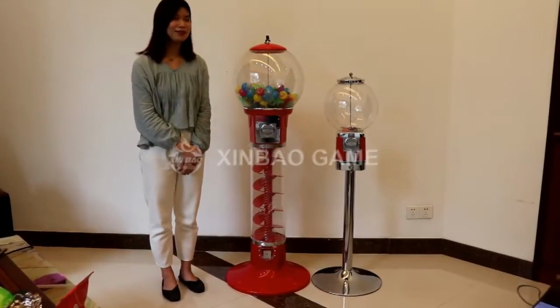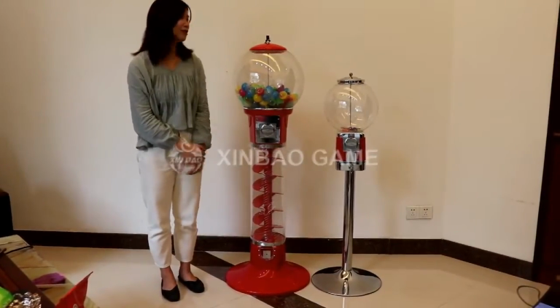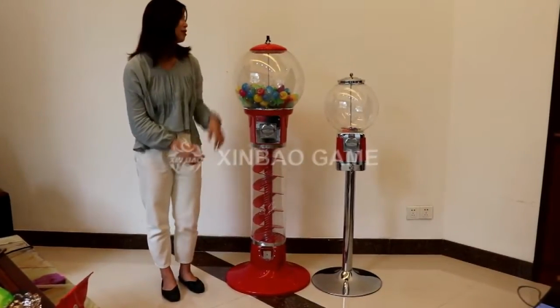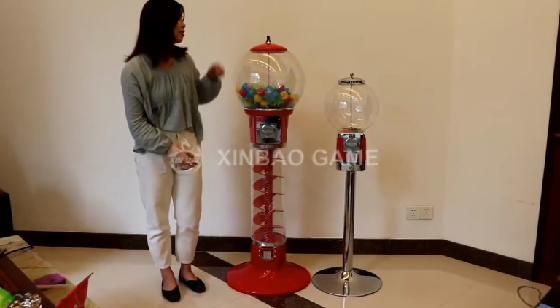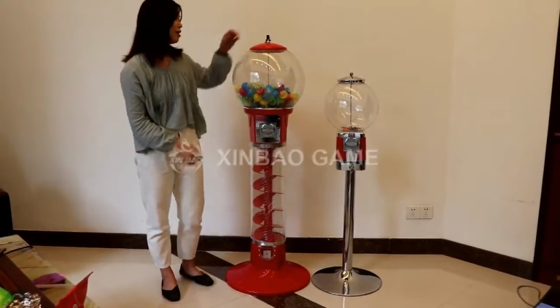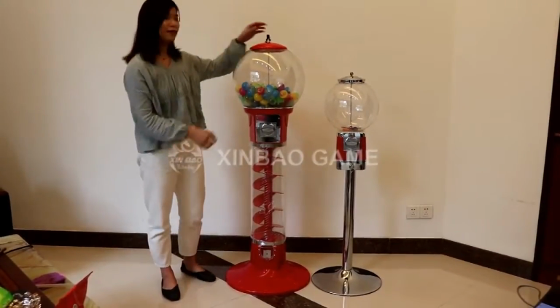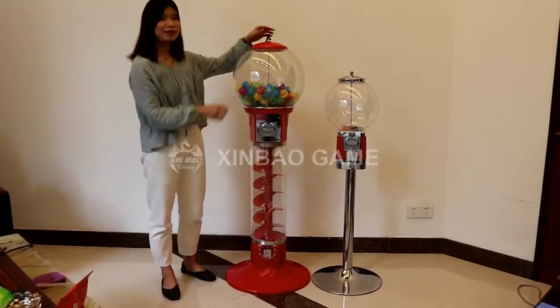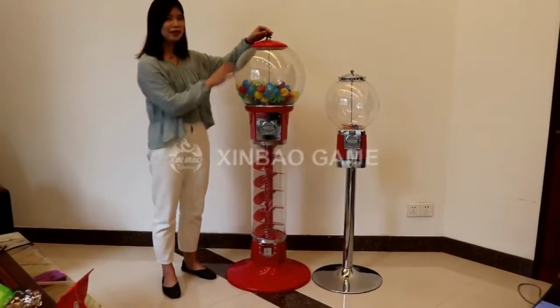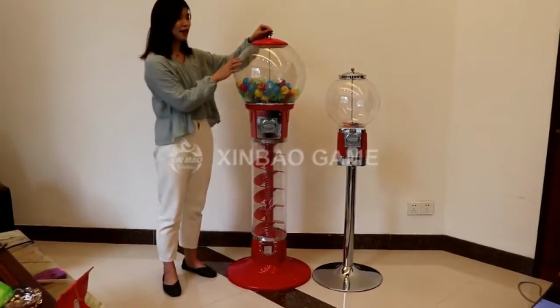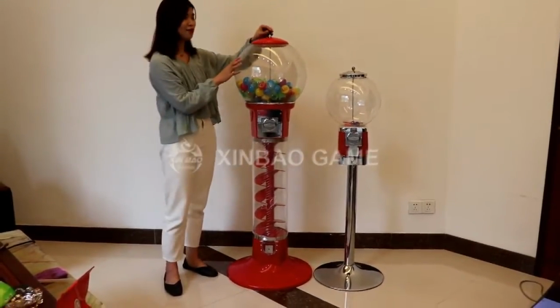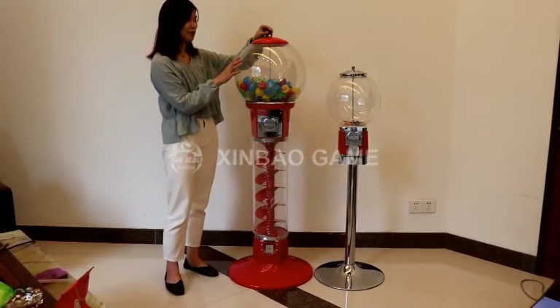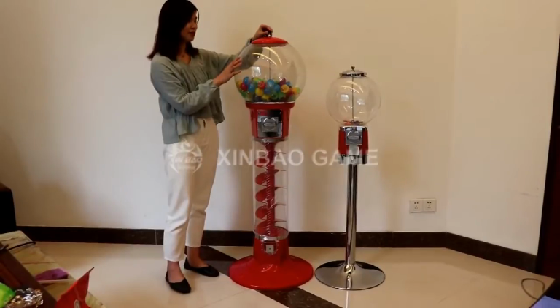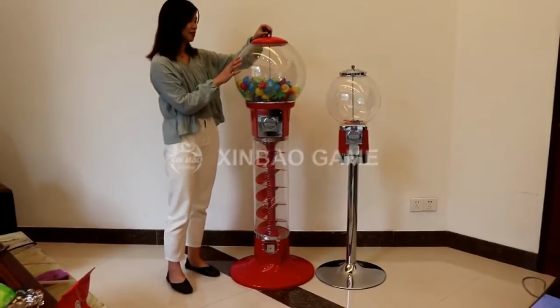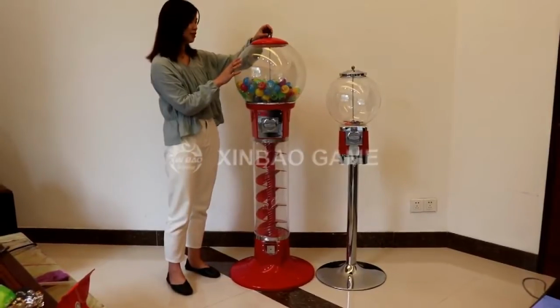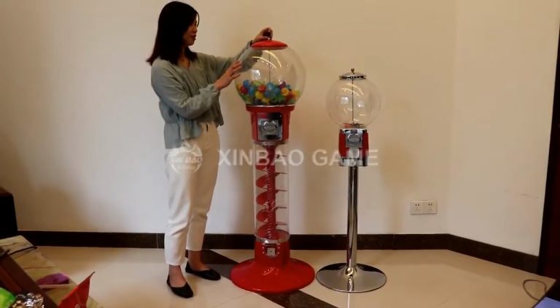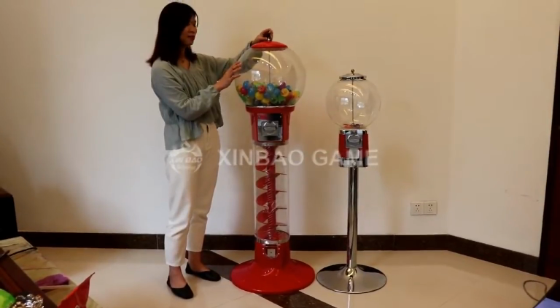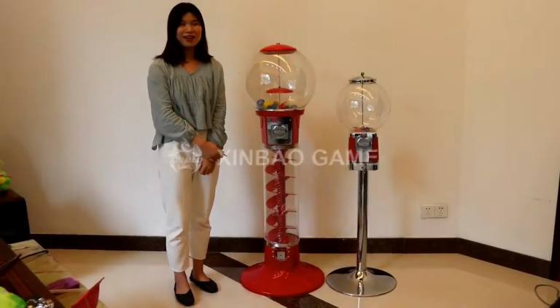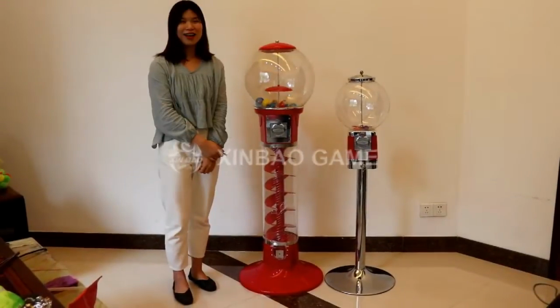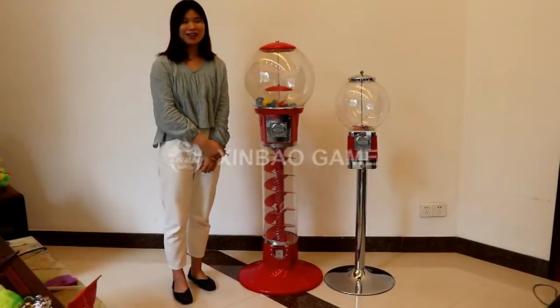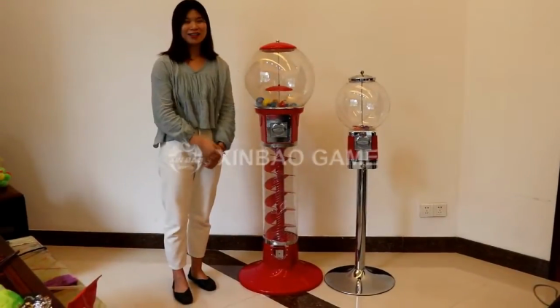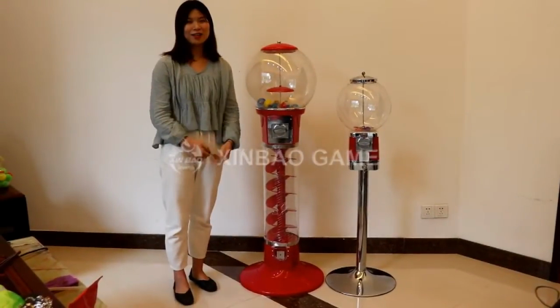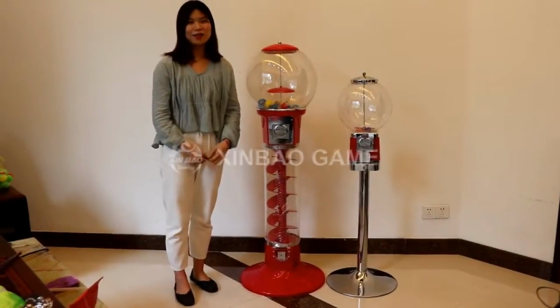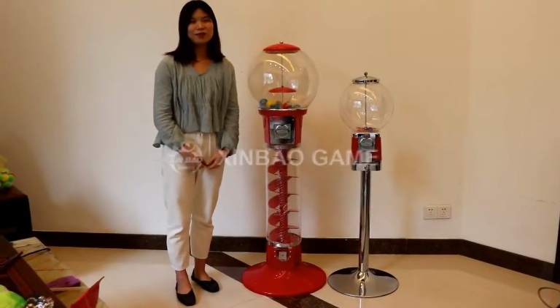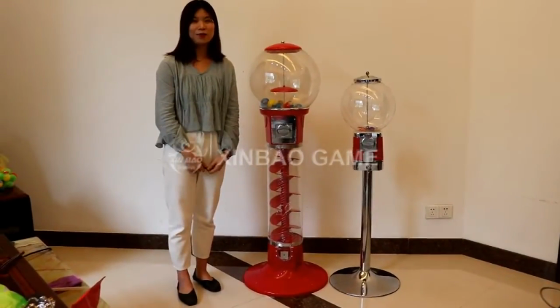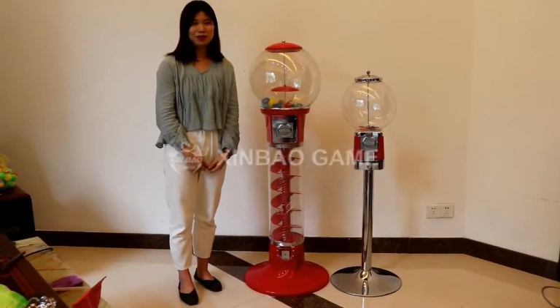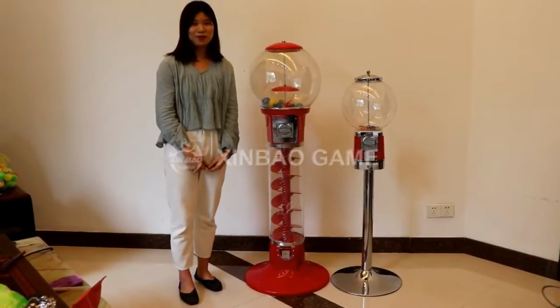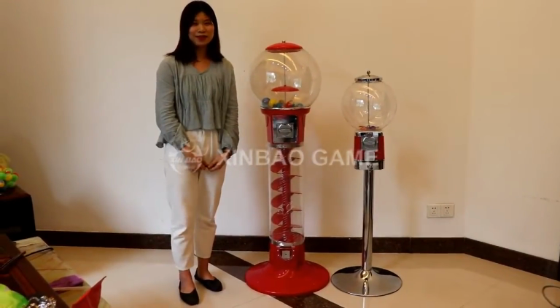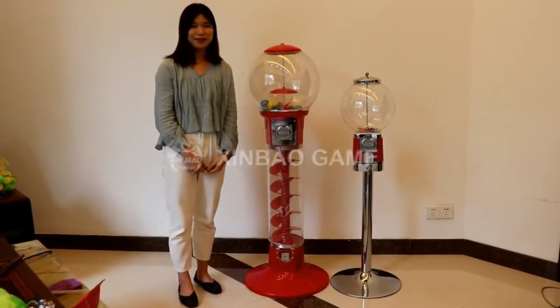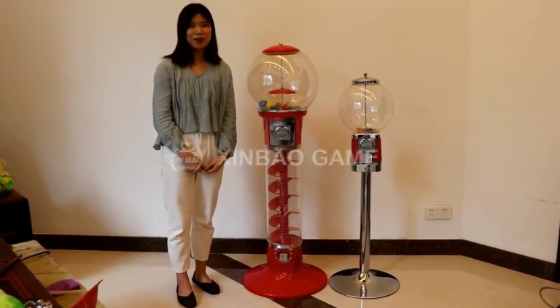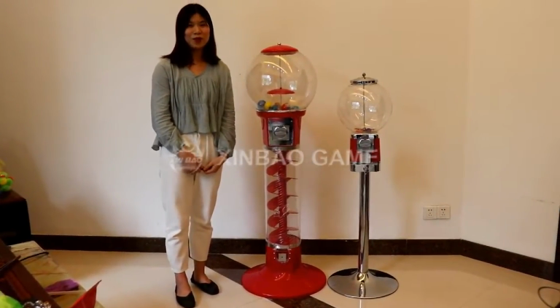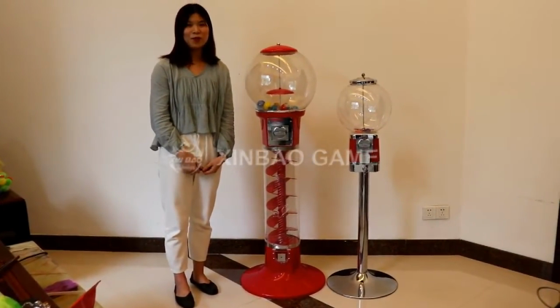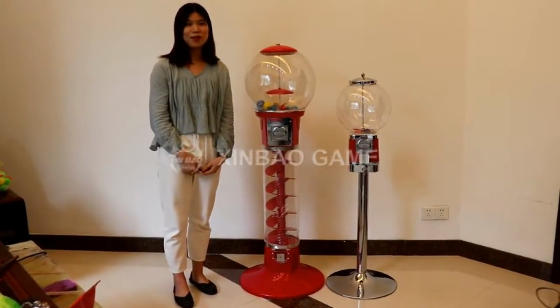This is our spiral capsule toy vending machine, and now let me tell you more details about it.